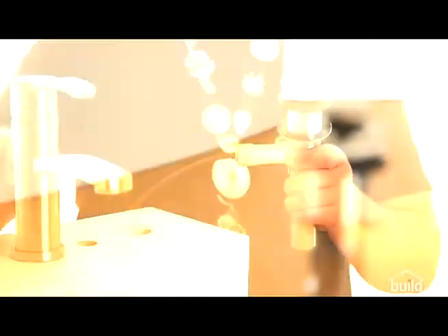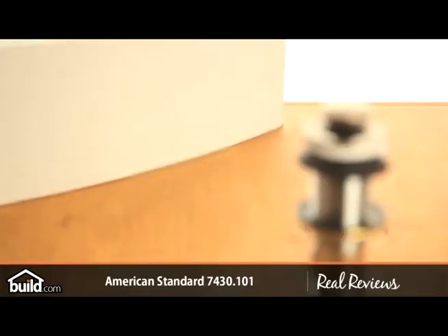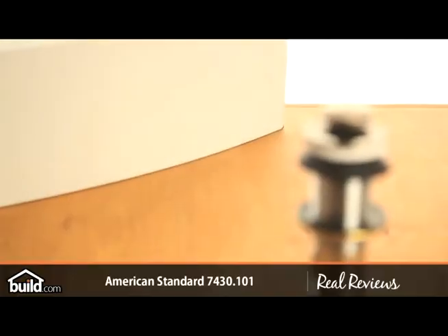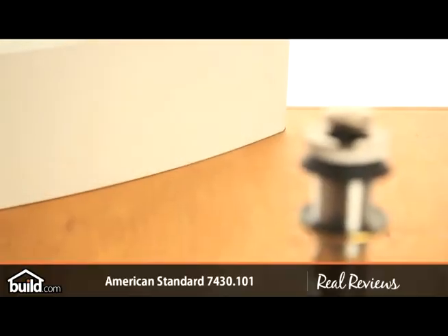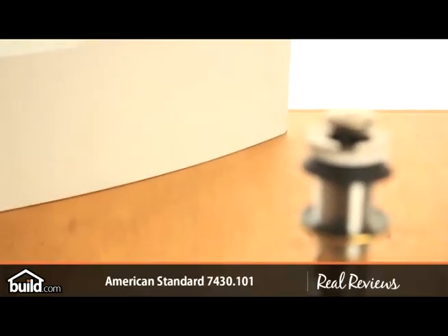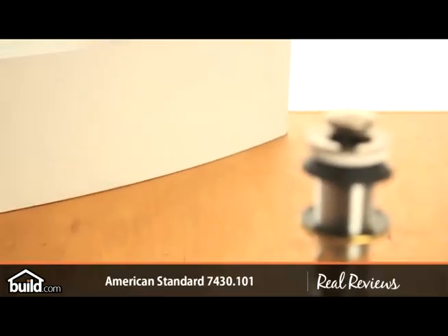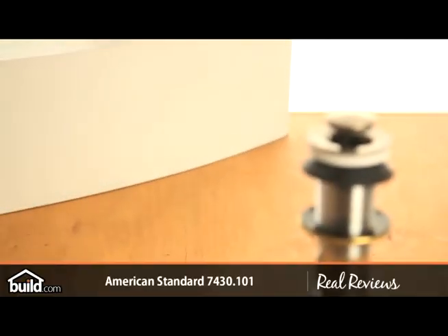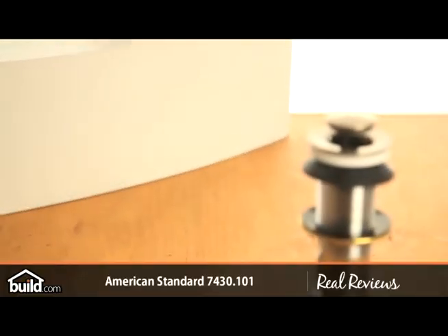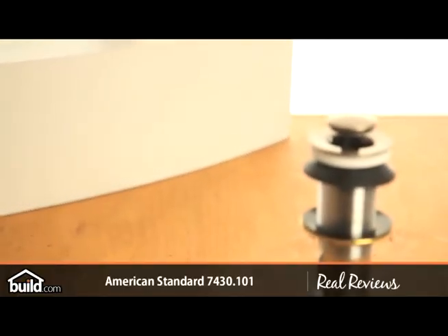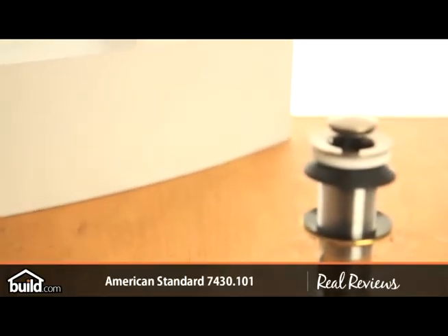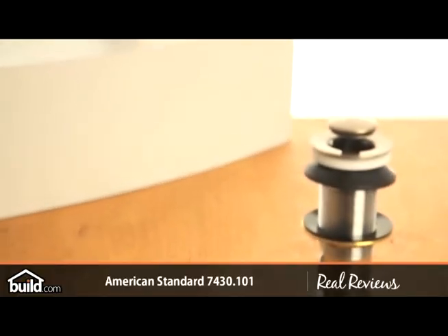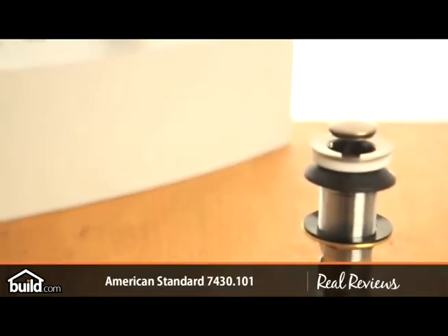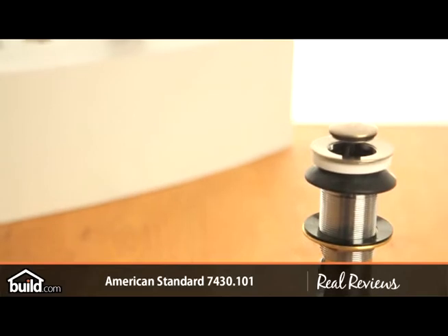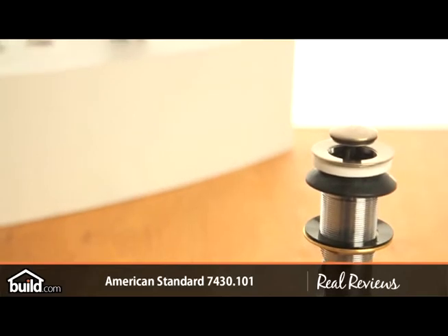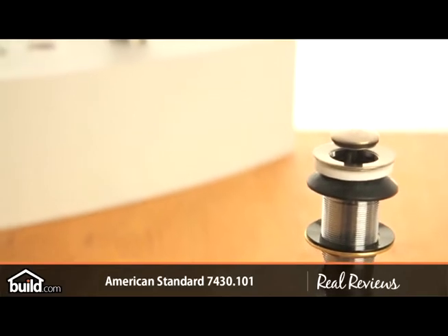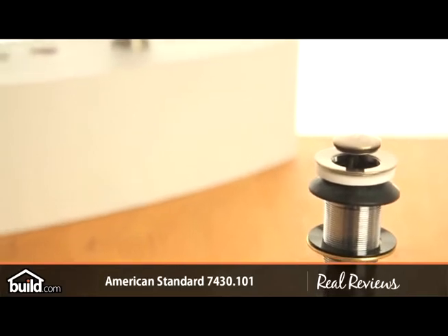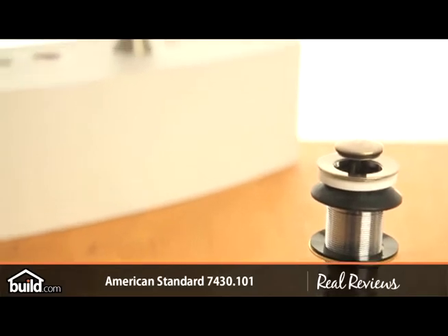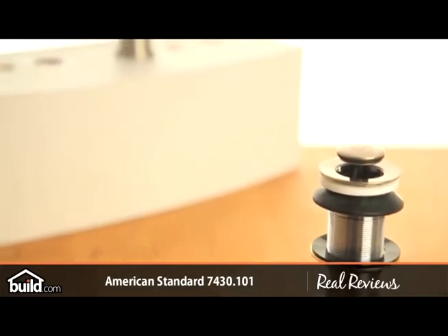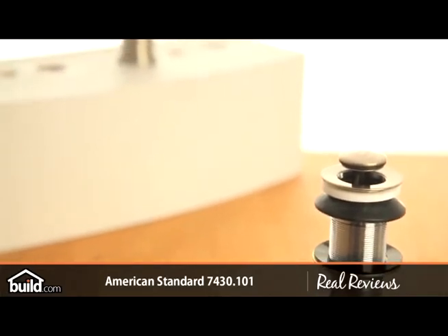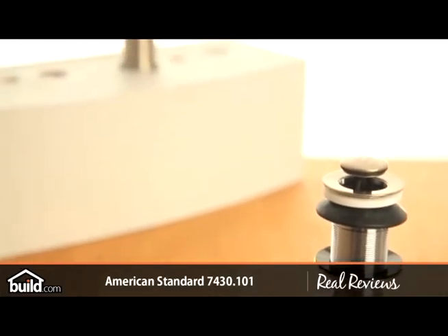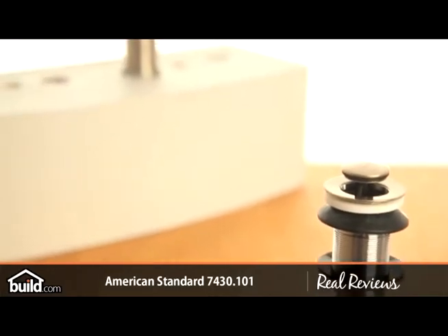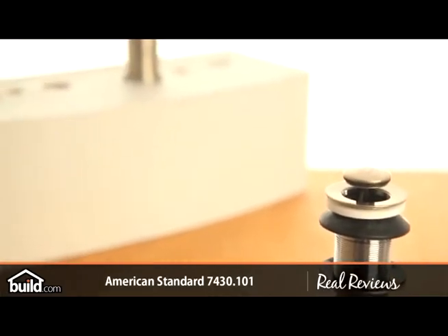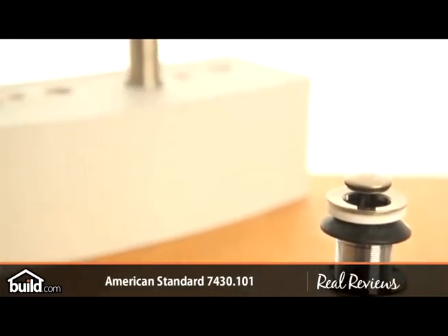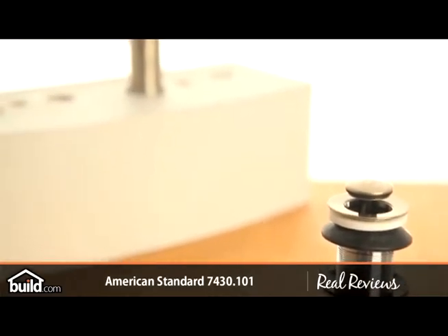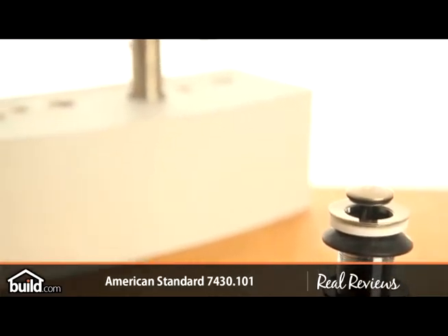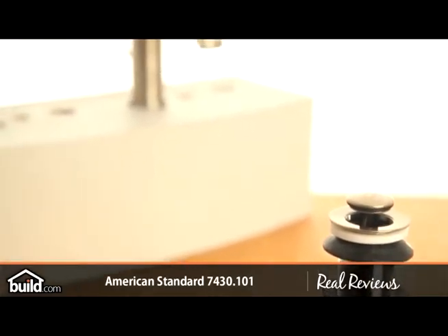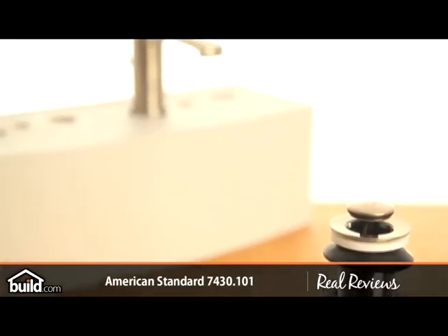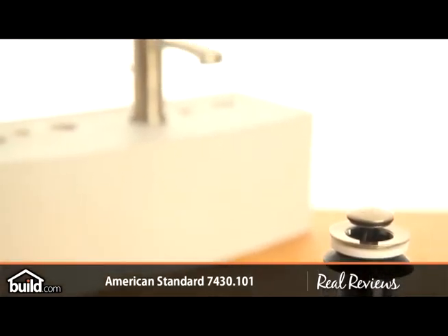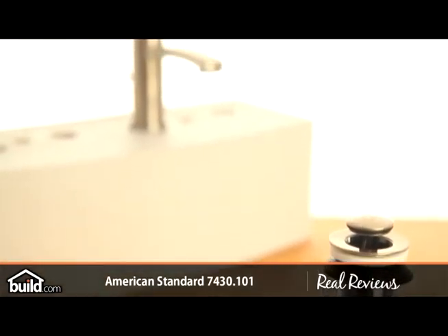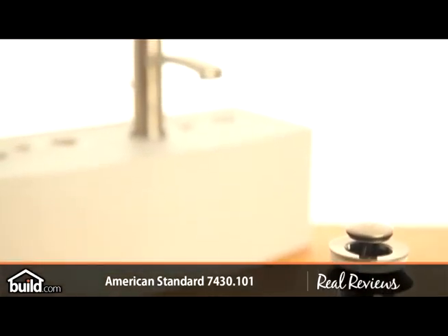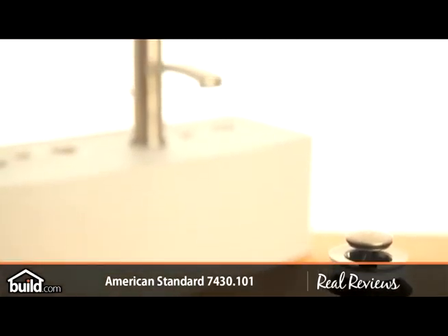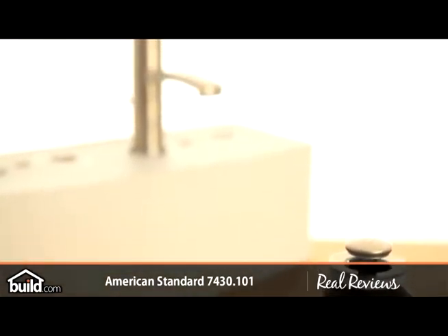American Standard offers a lifetime warranty. This has a lifetime finish, and American Standard is a name that's been around for a lifetime.